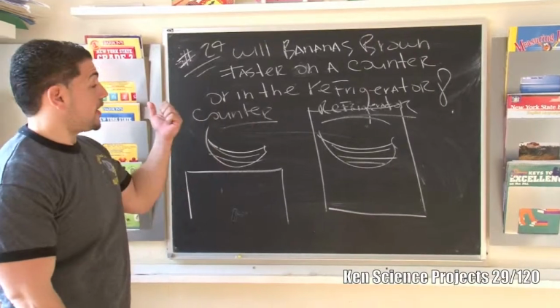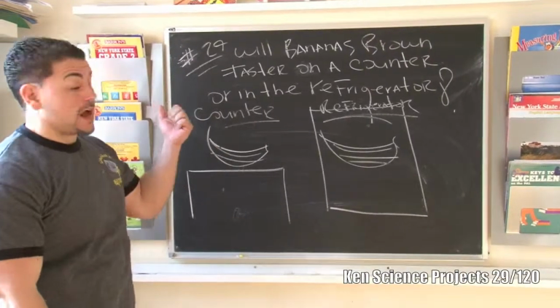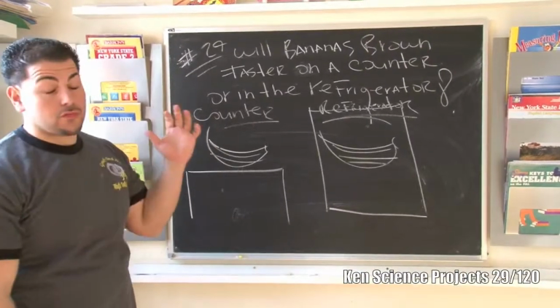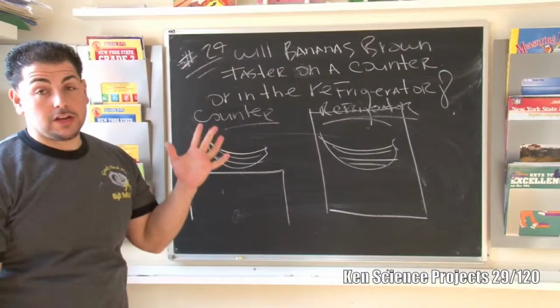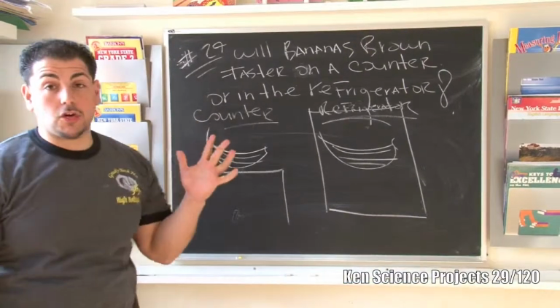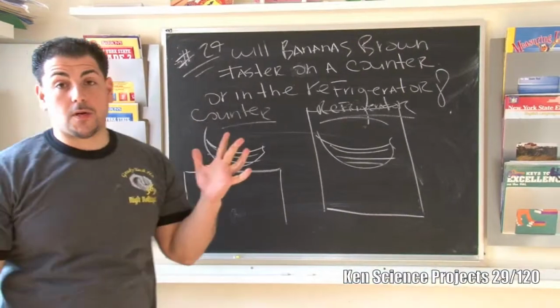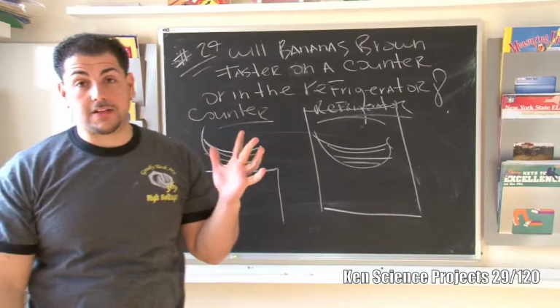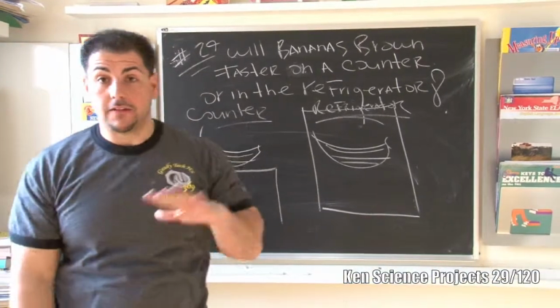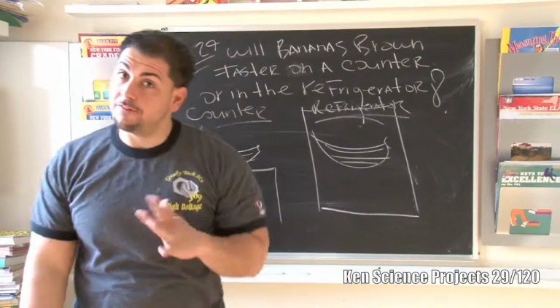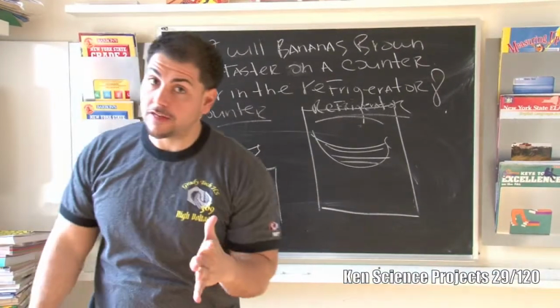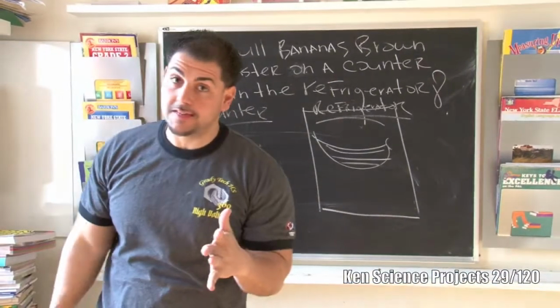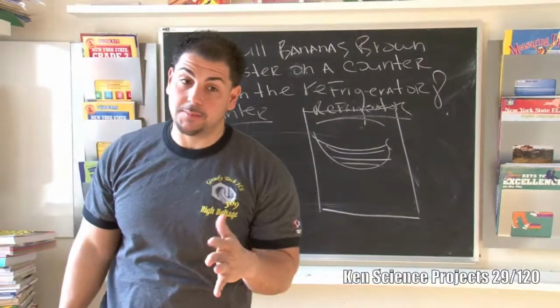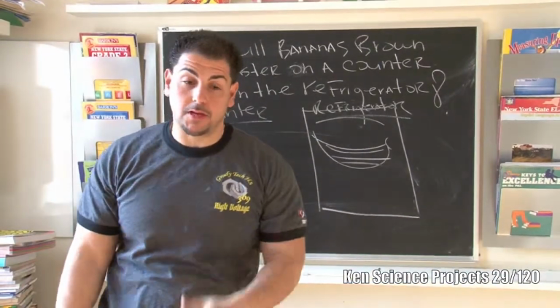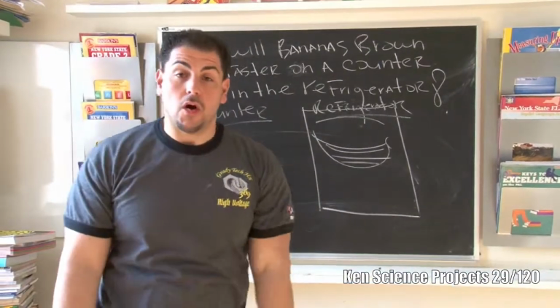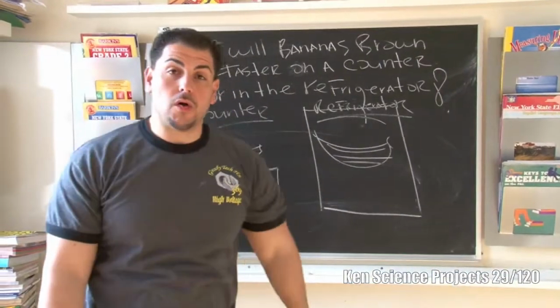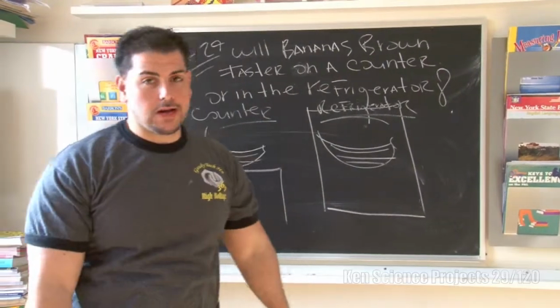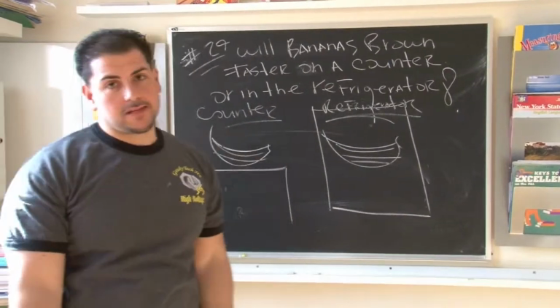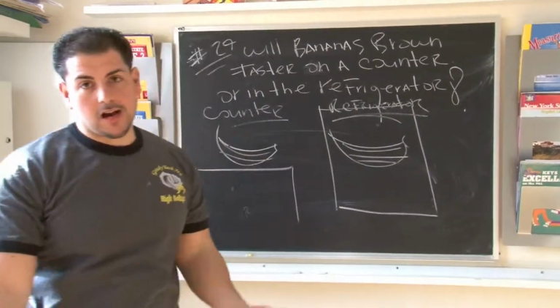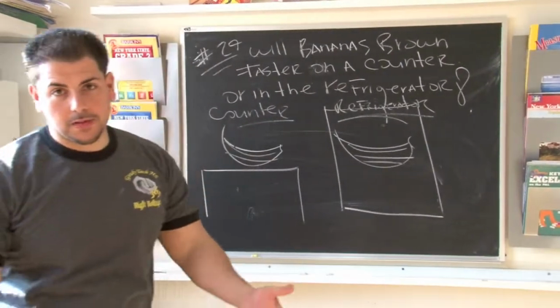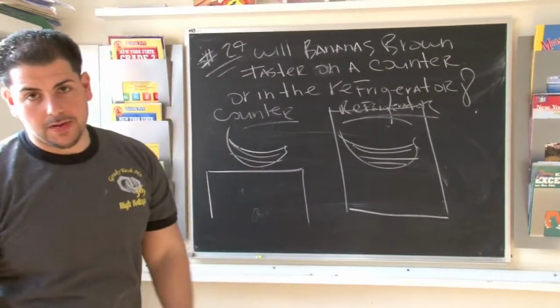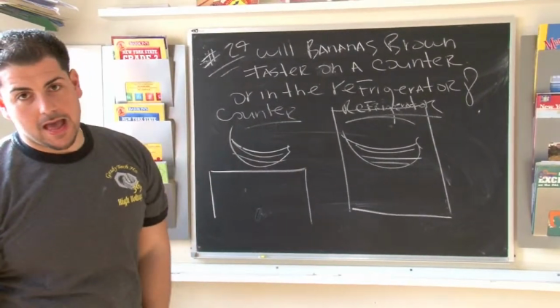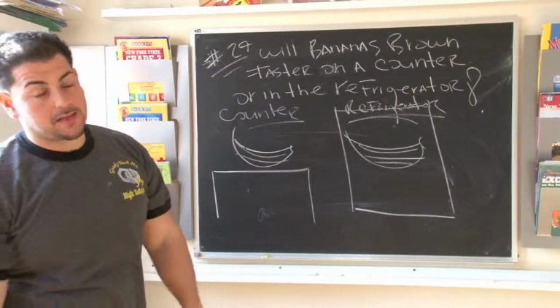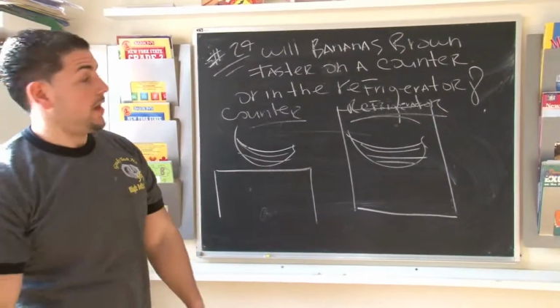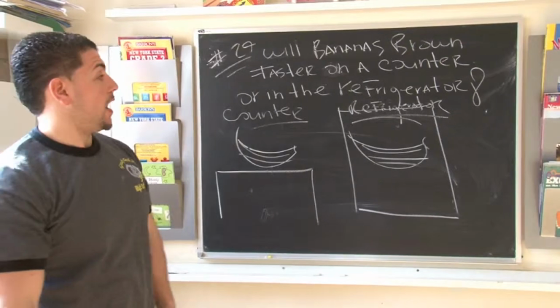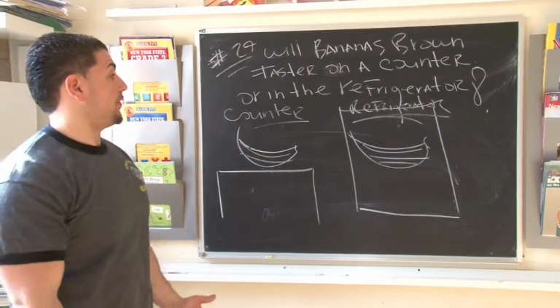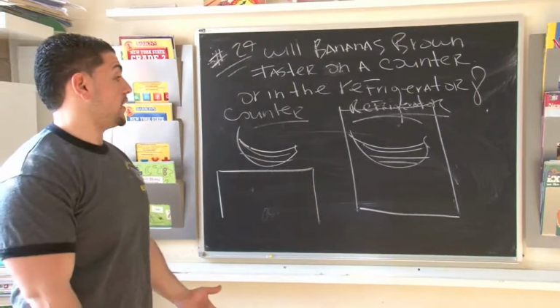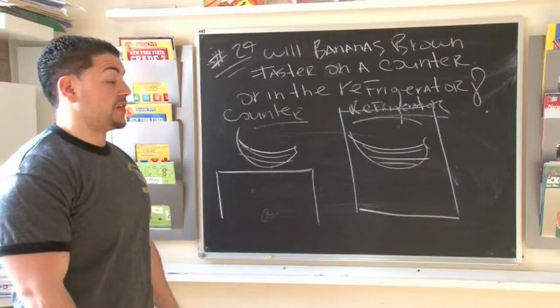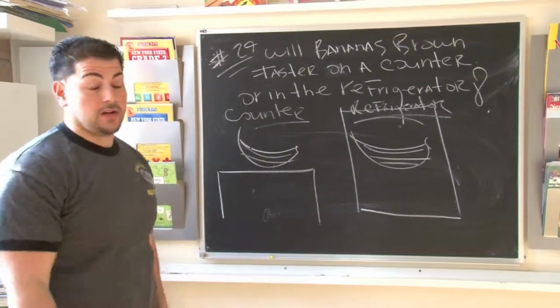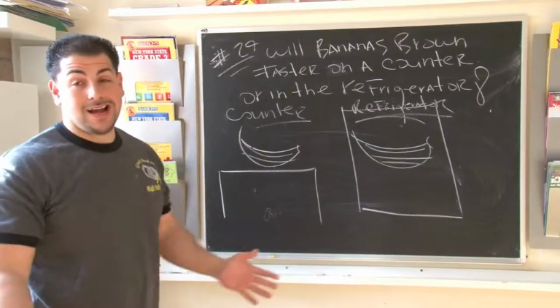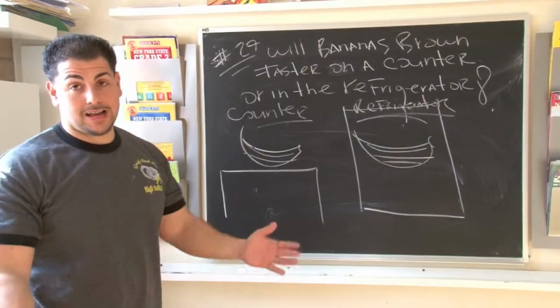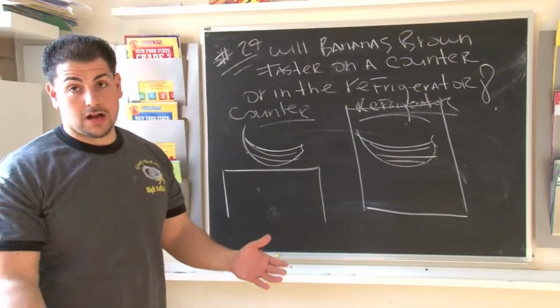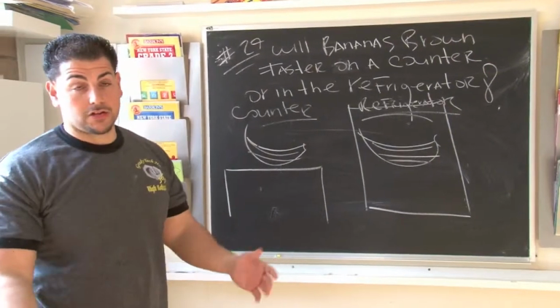Check it out. Really cool project, very simple. All you need is a couple of bananas, a refrigerator, and a counter.